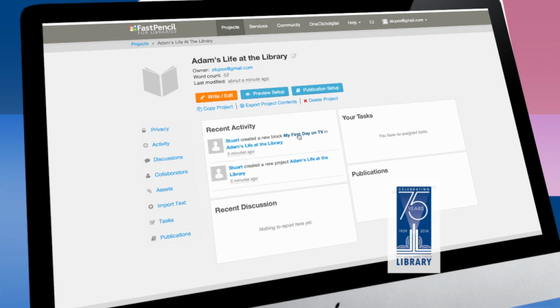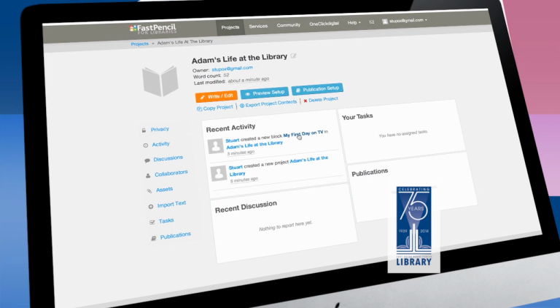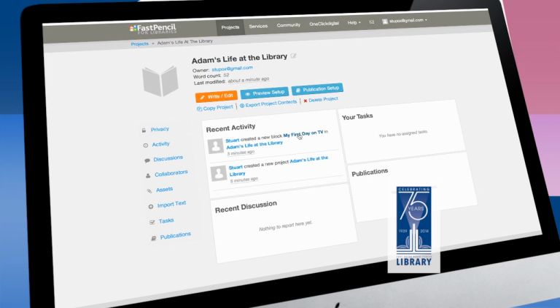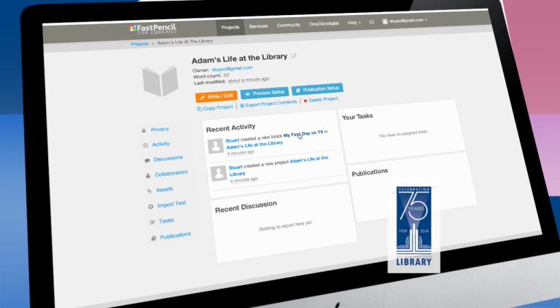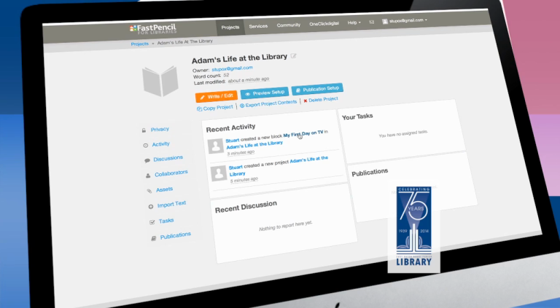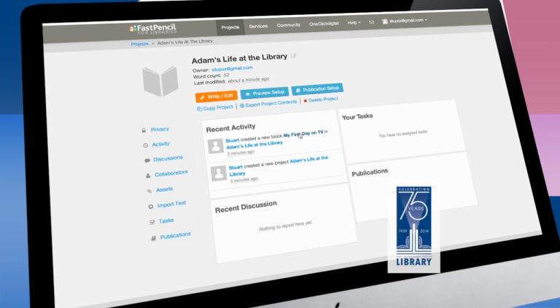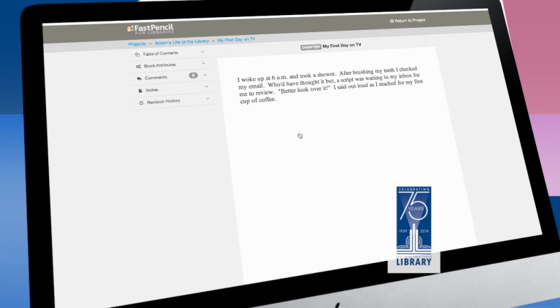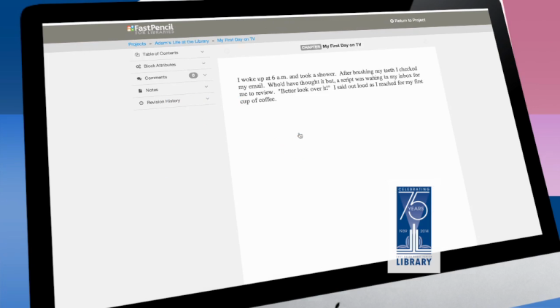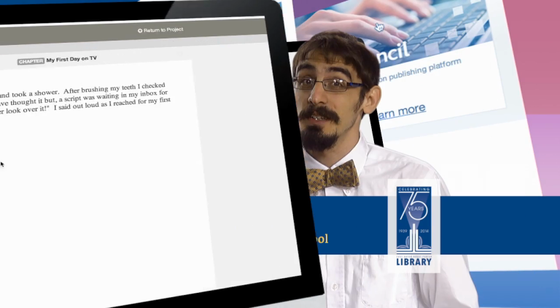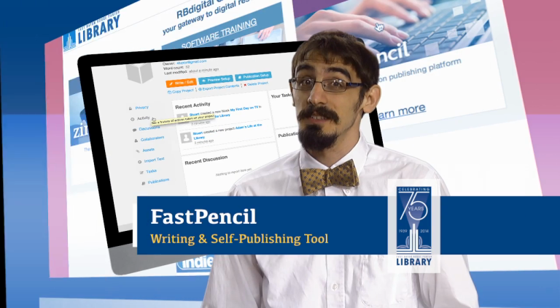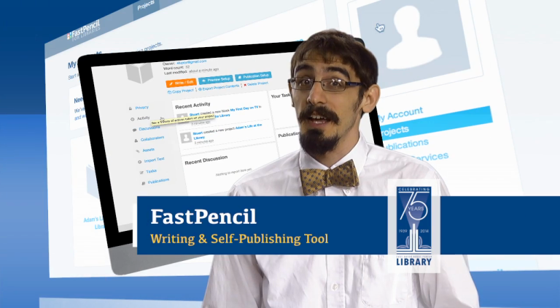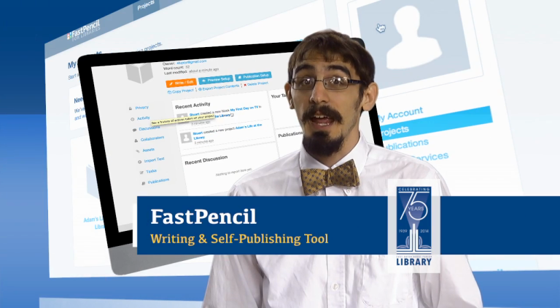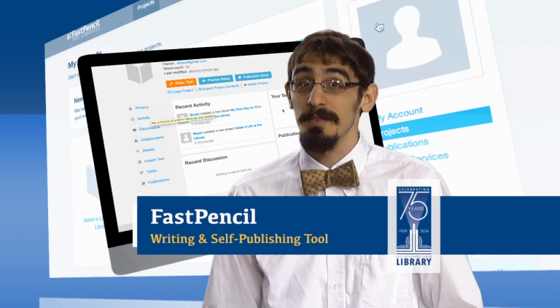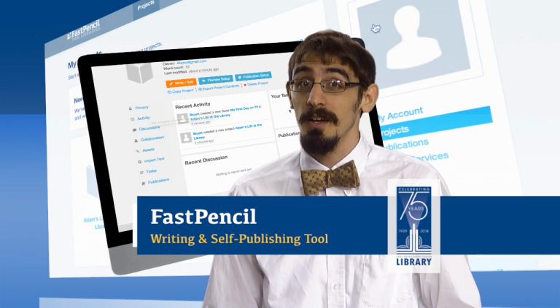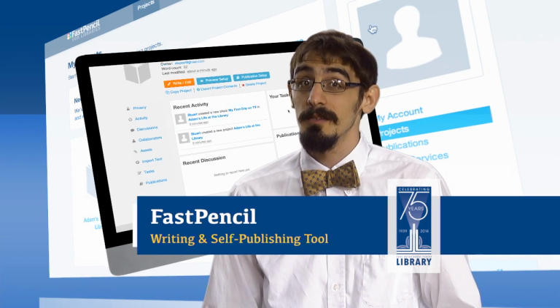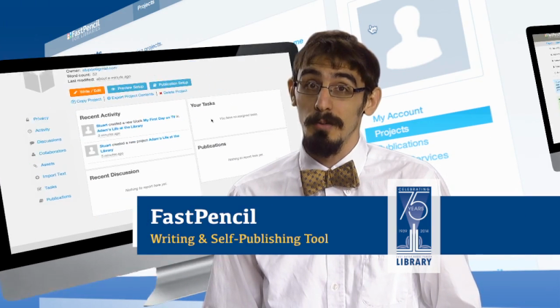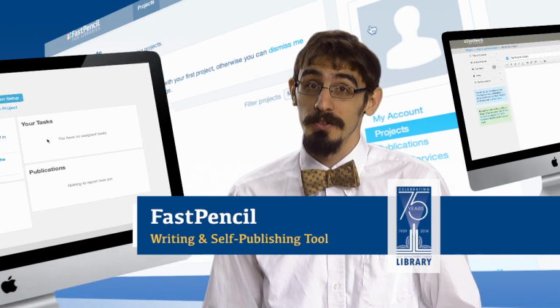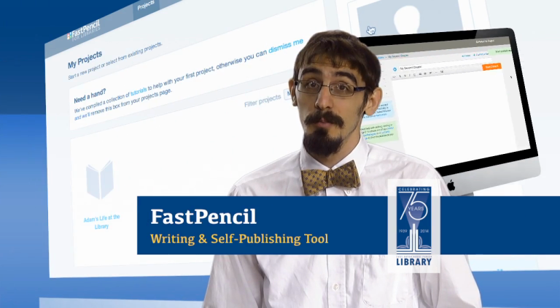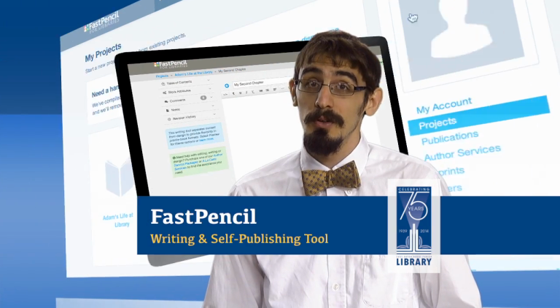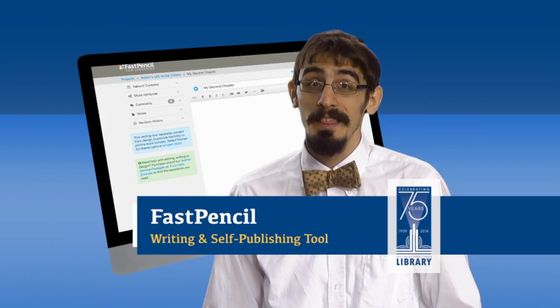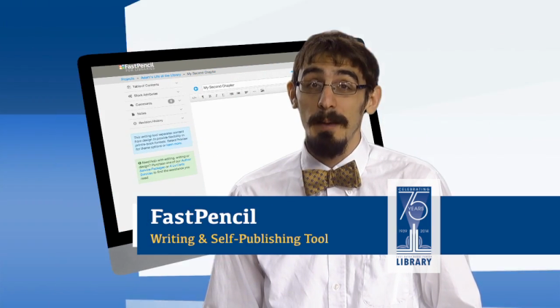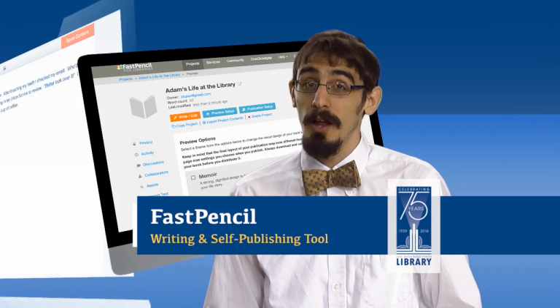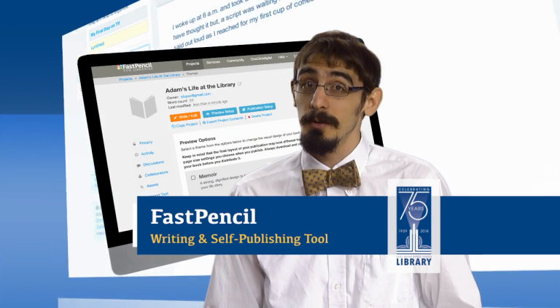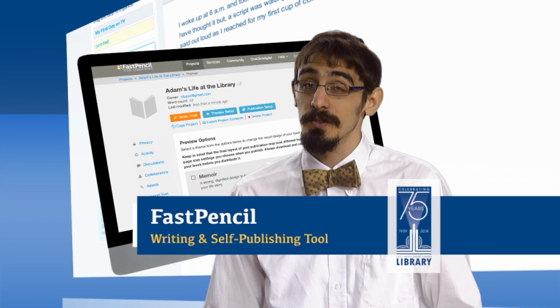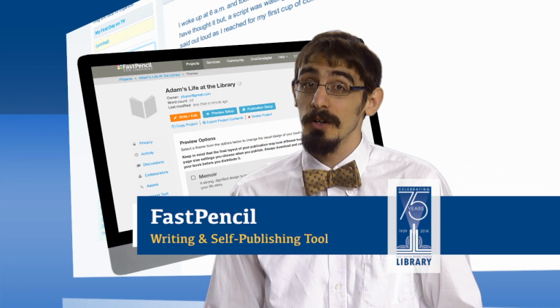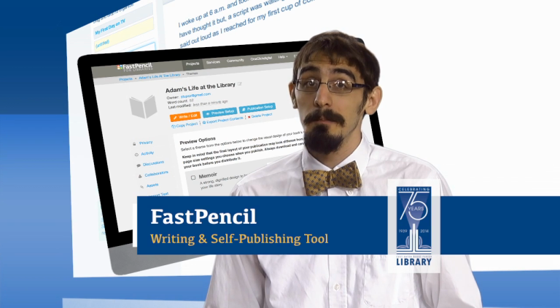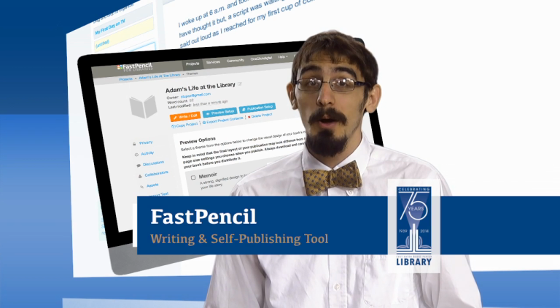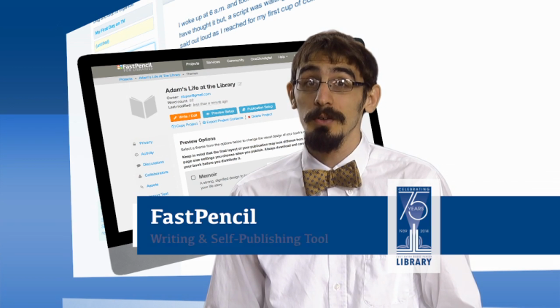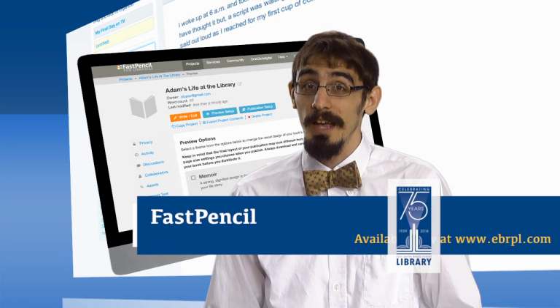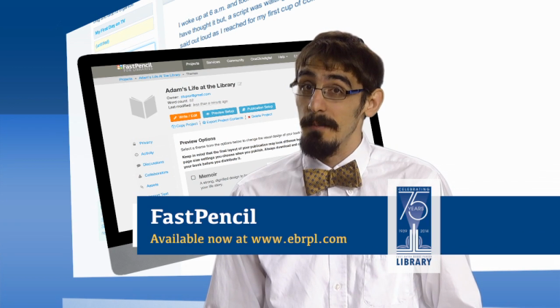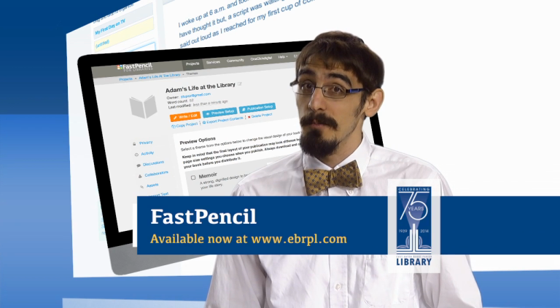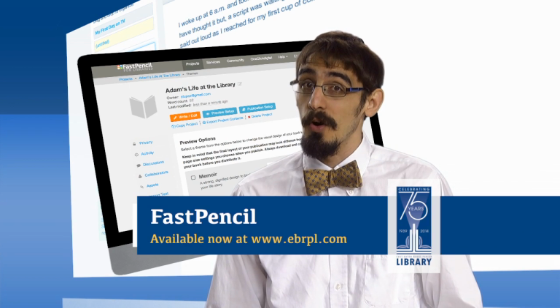FastPencil will even distribute your book to places like Amazon, Barnes & Noble, the Apple iBookstore, Powell's, and many more.